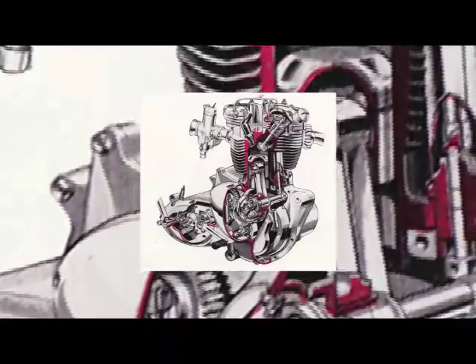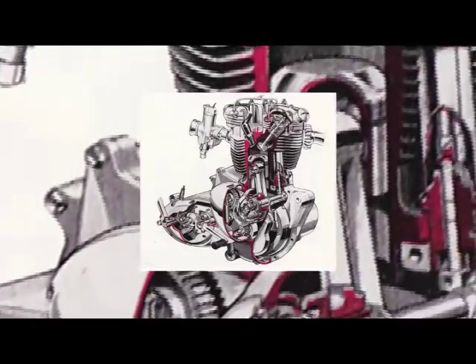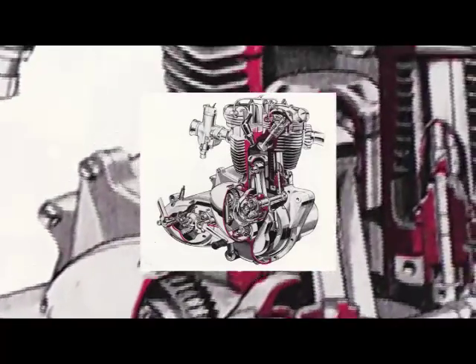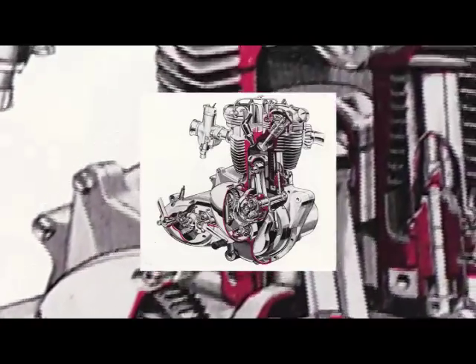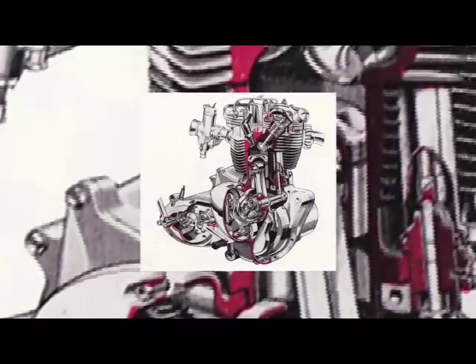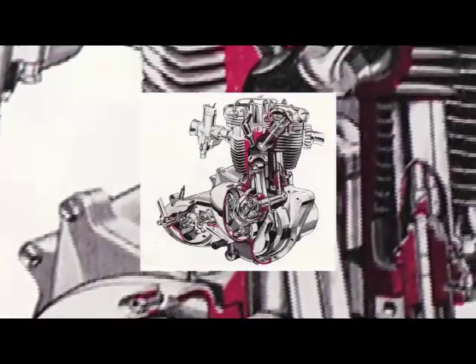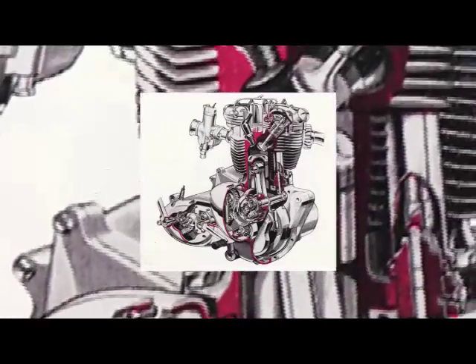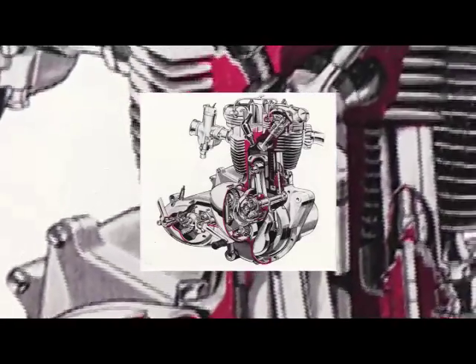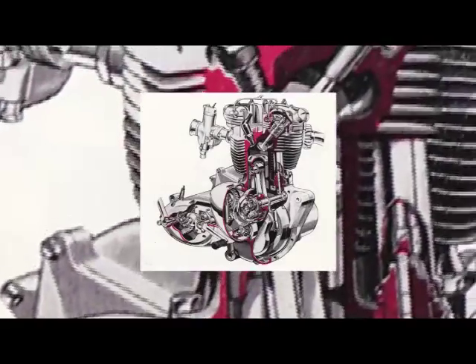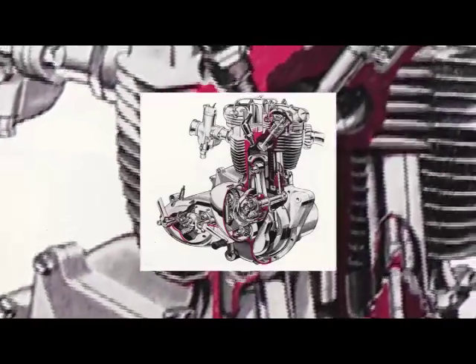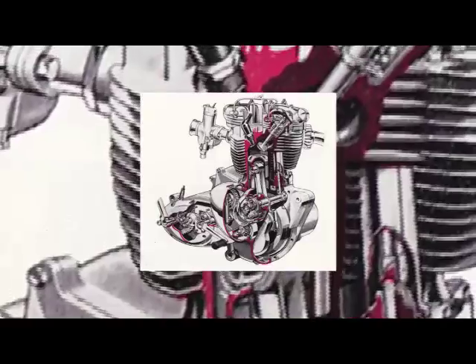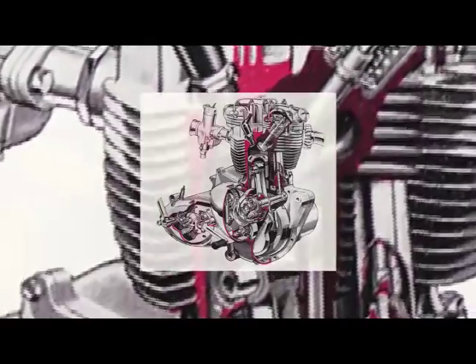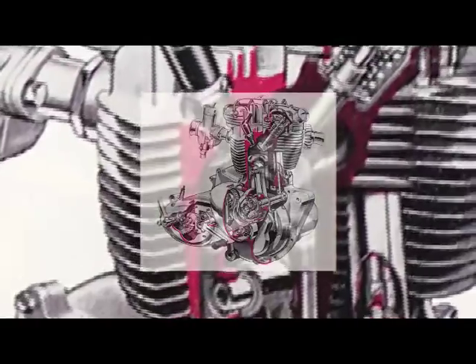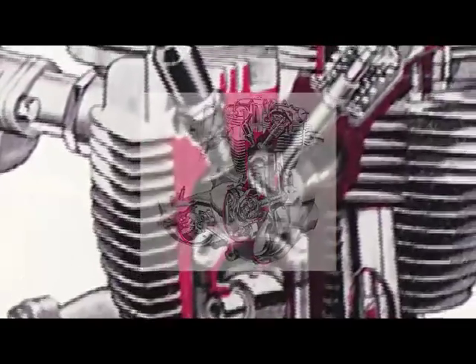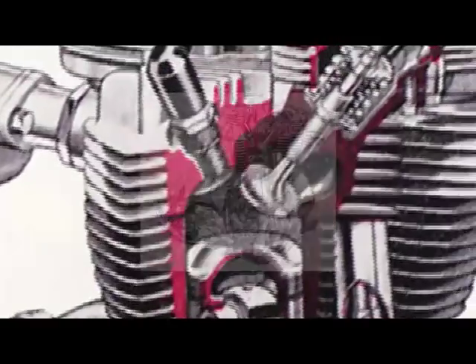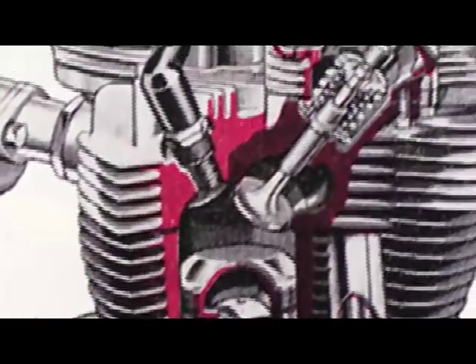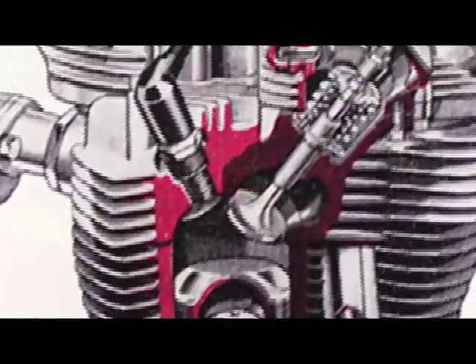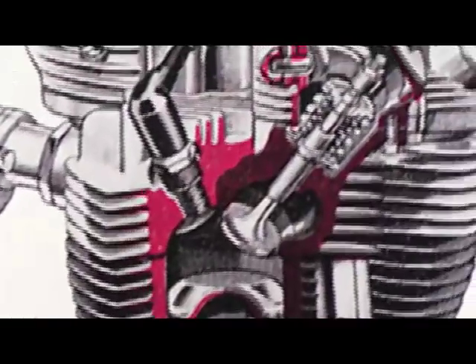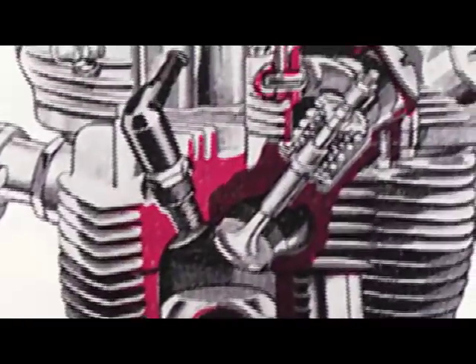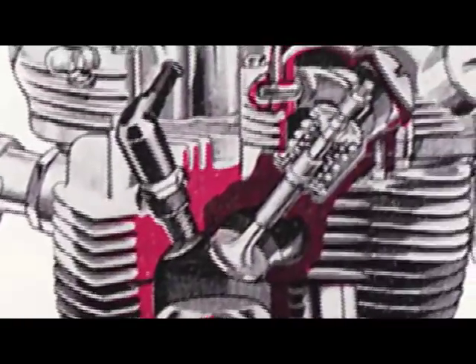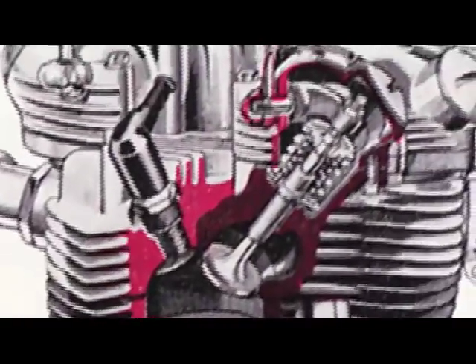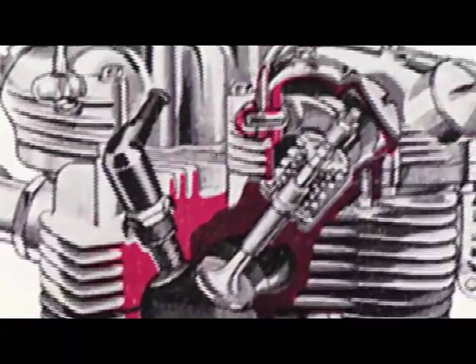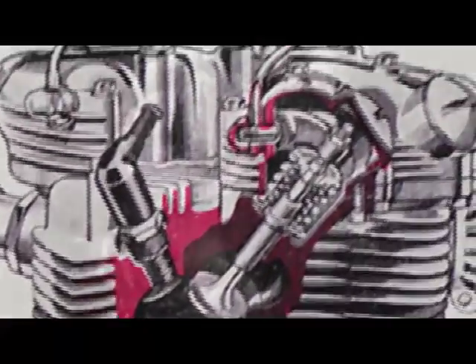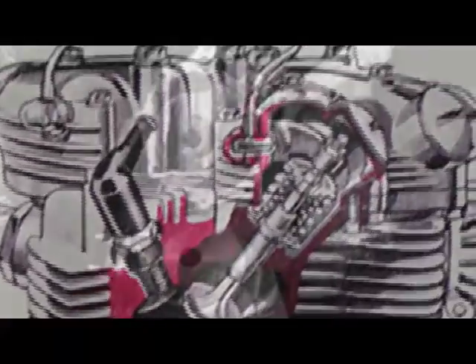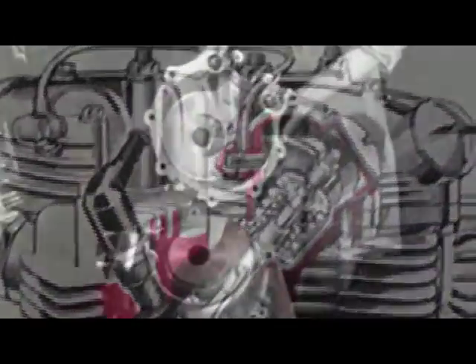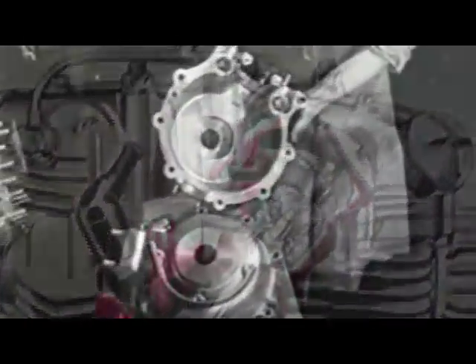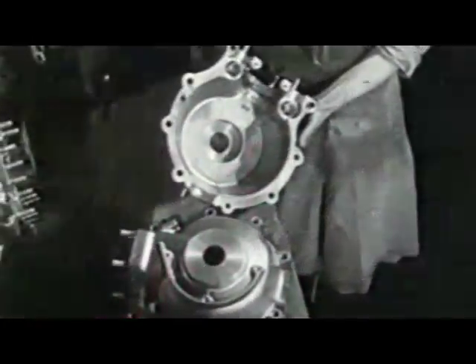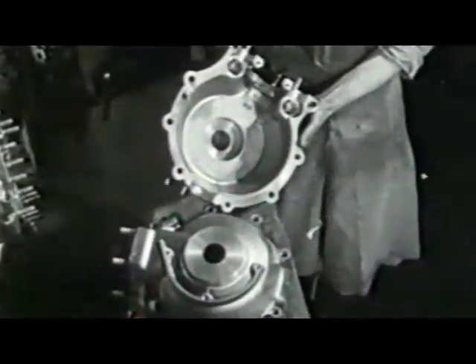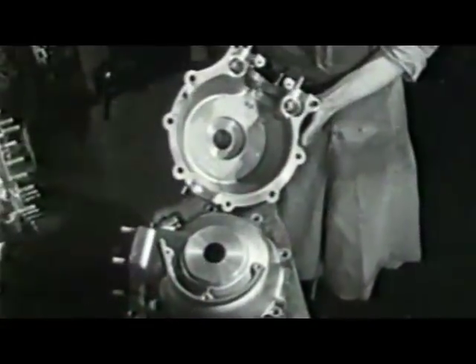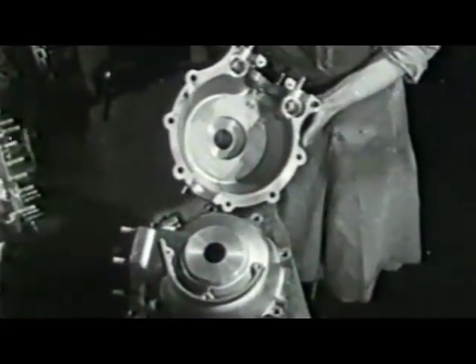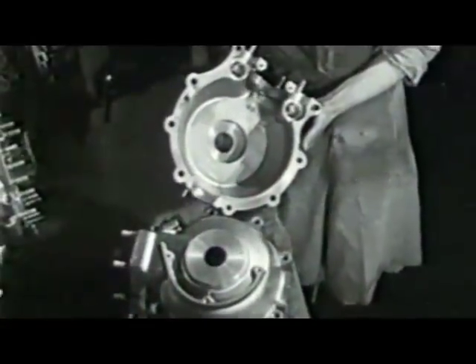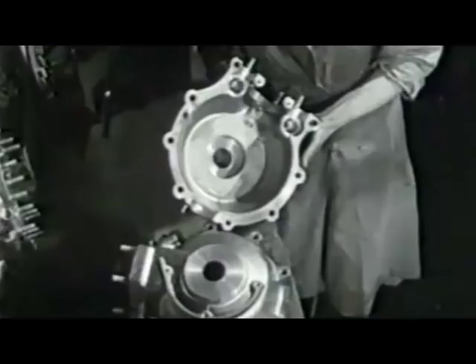Arguably the Bonneville of choice, this model continued in production until very late 1970.